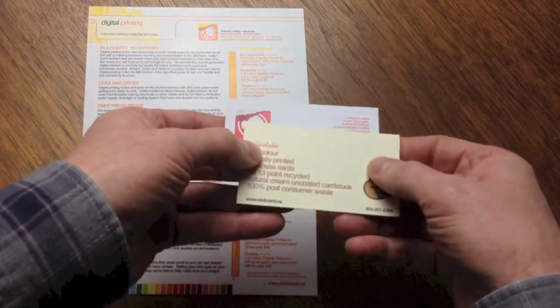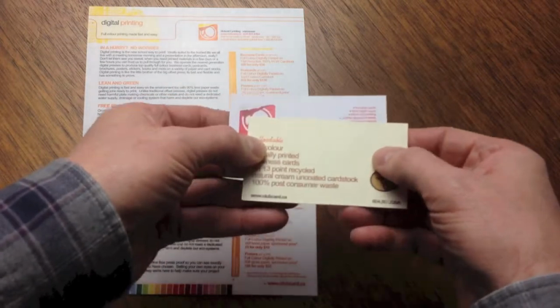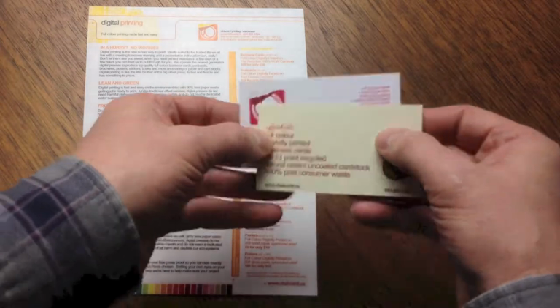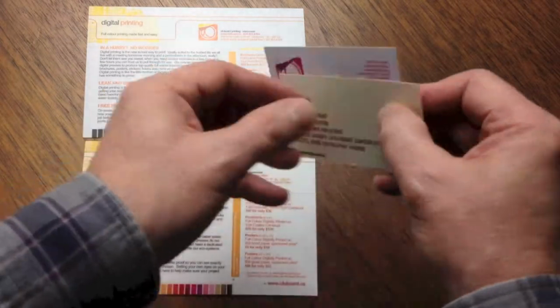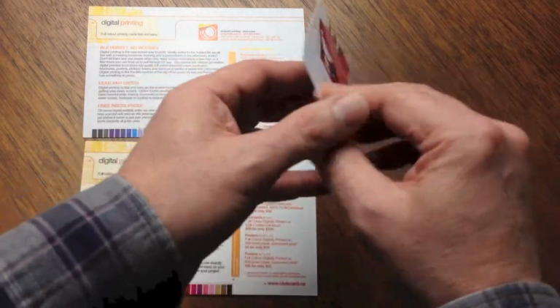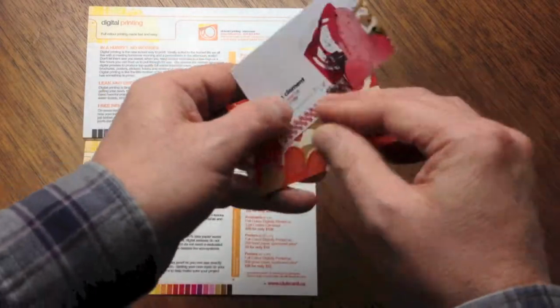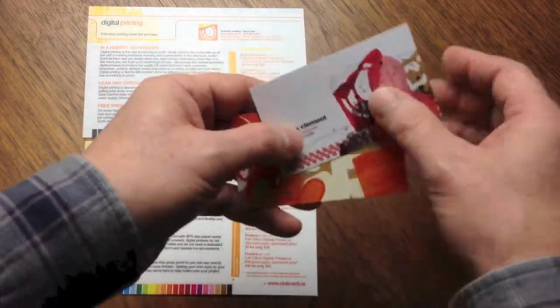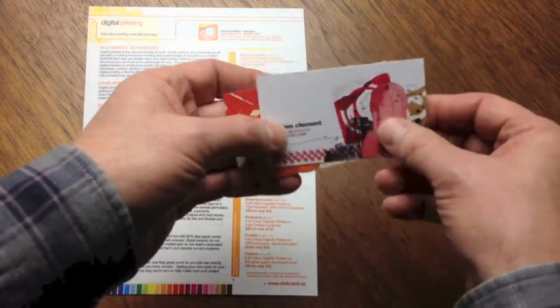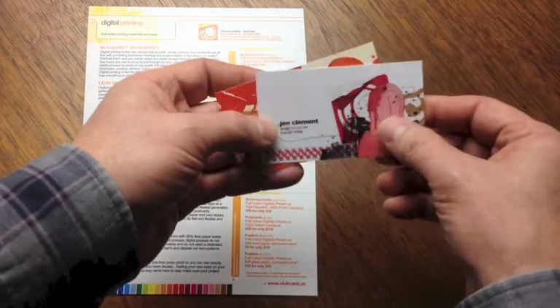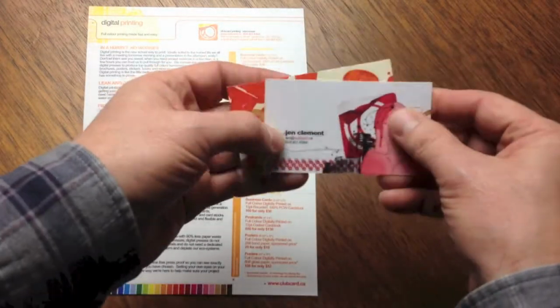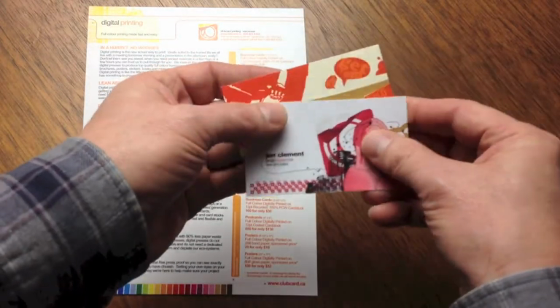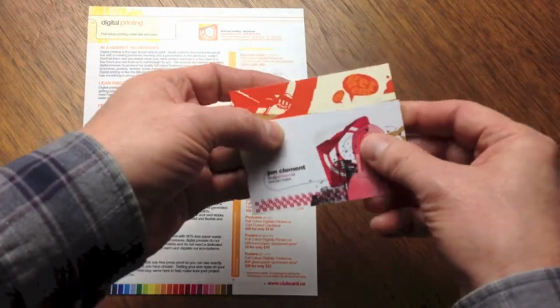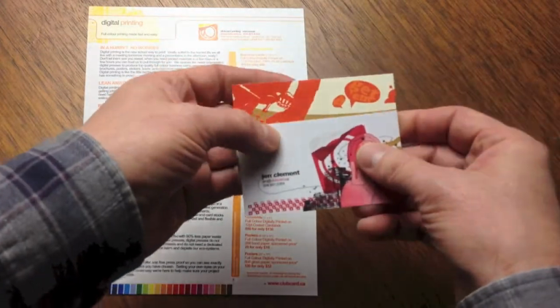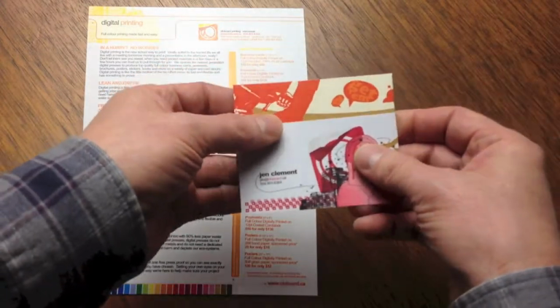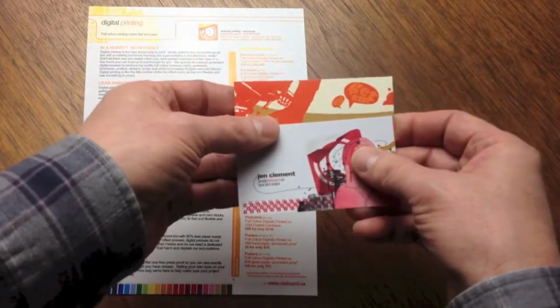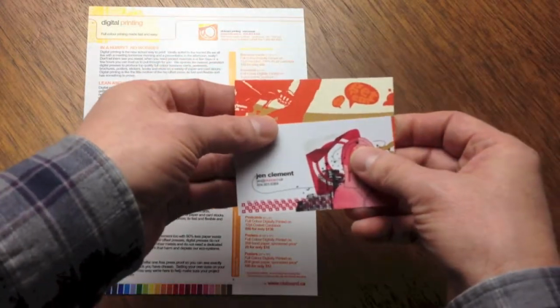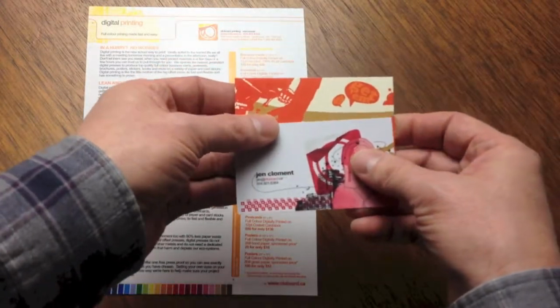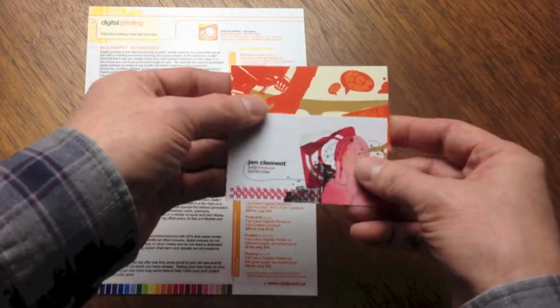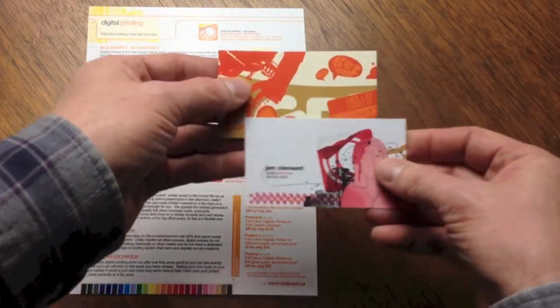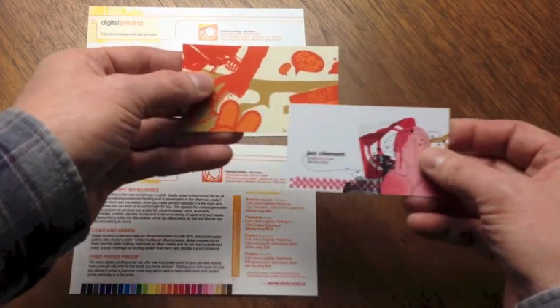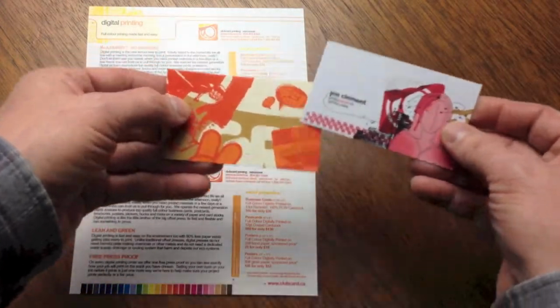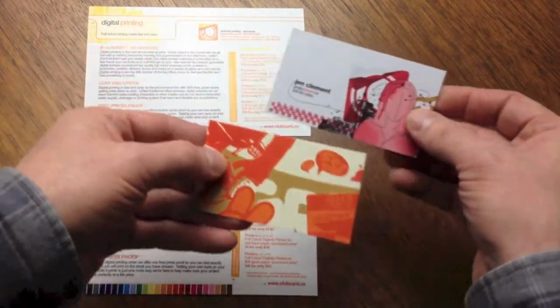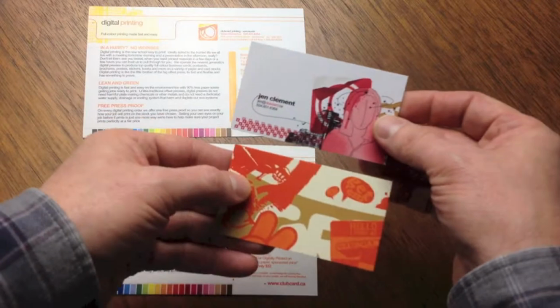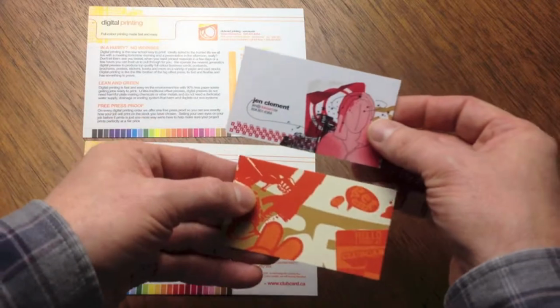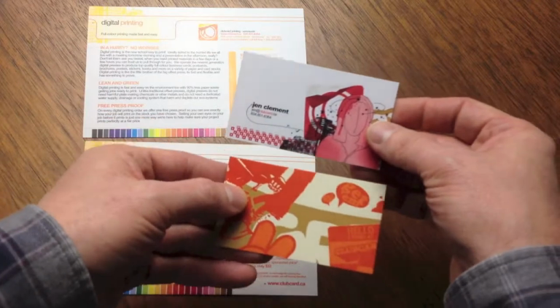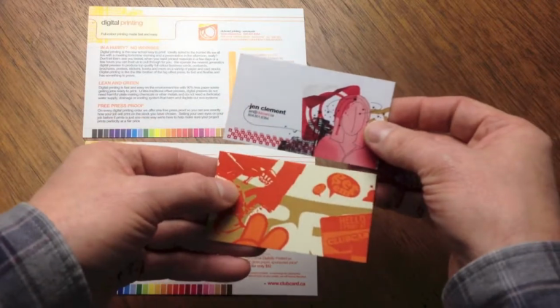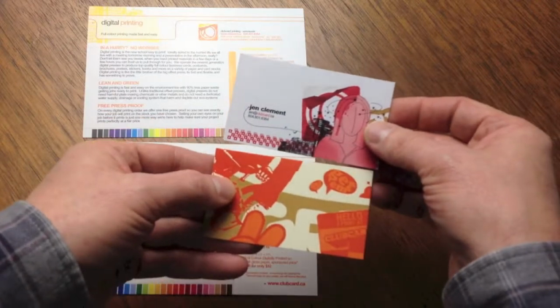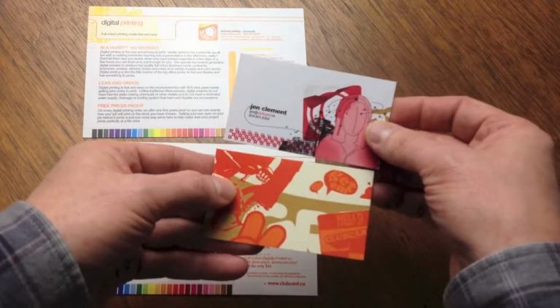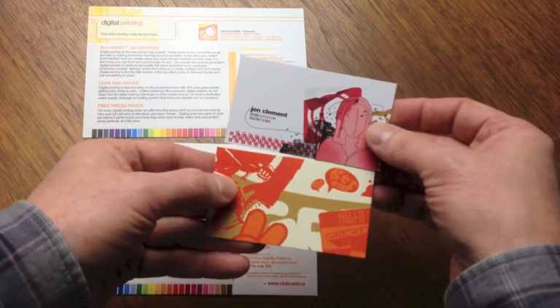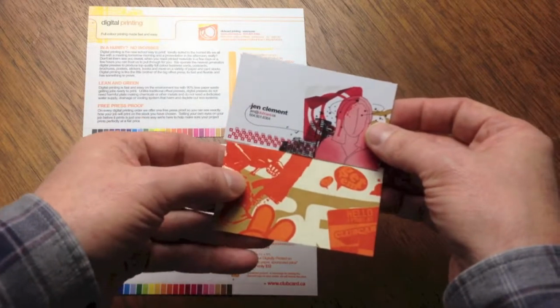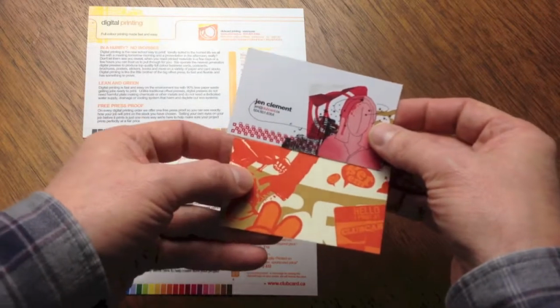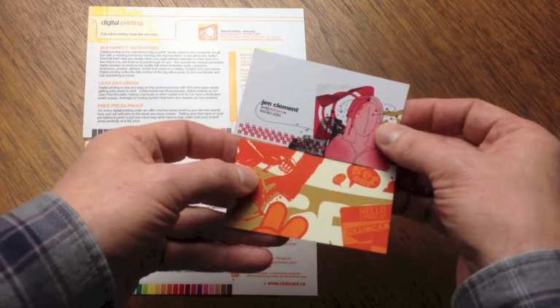For more information on each stock, please follow the links to clubcard.tv in the description below.